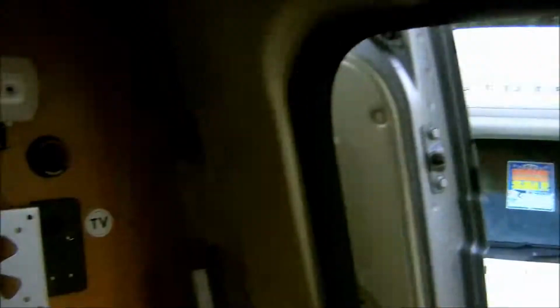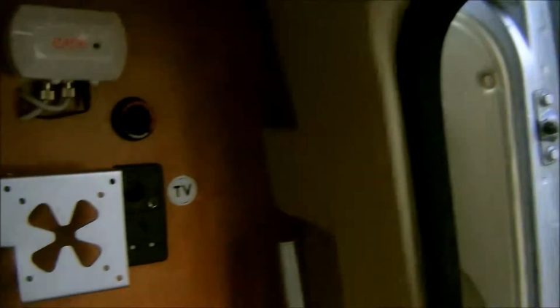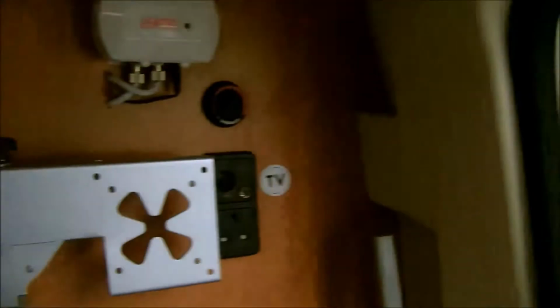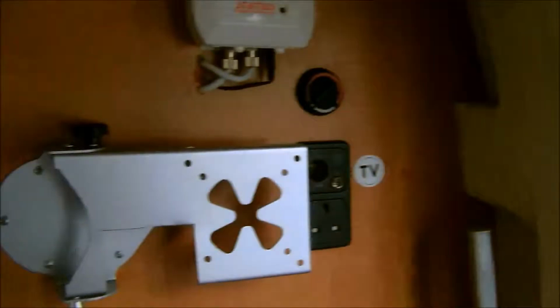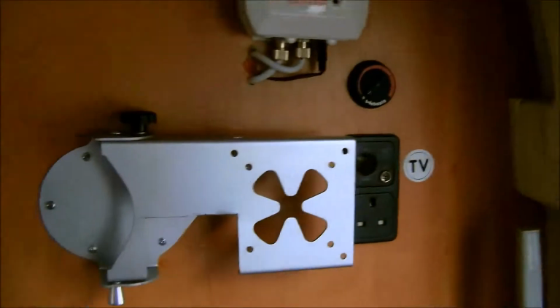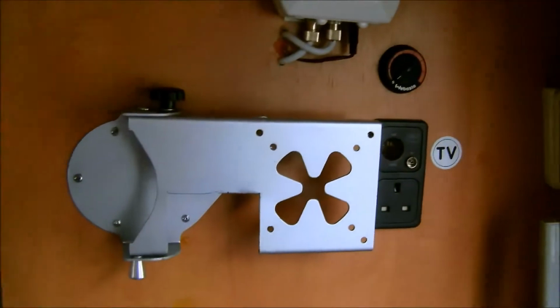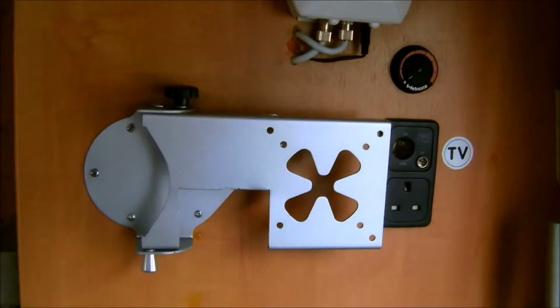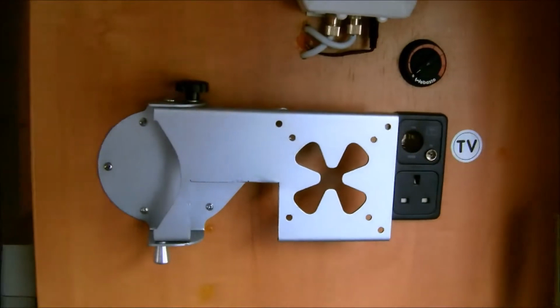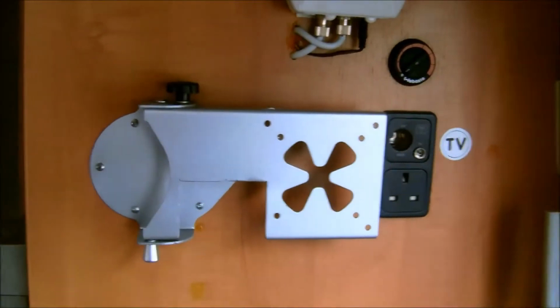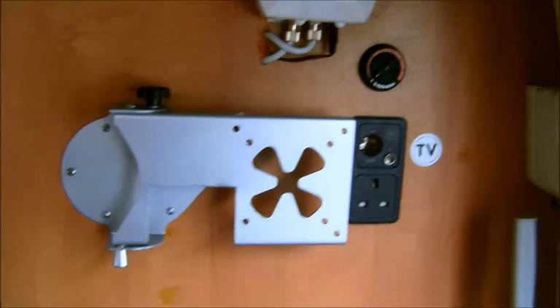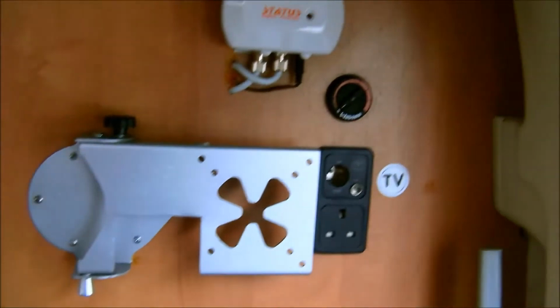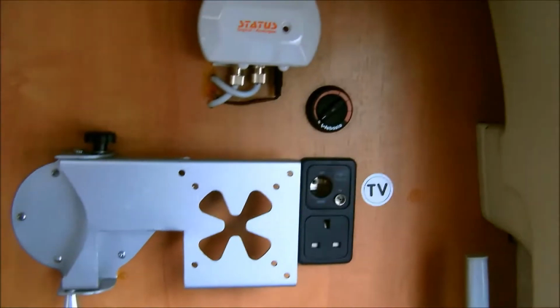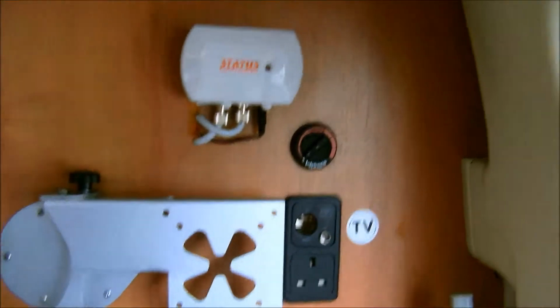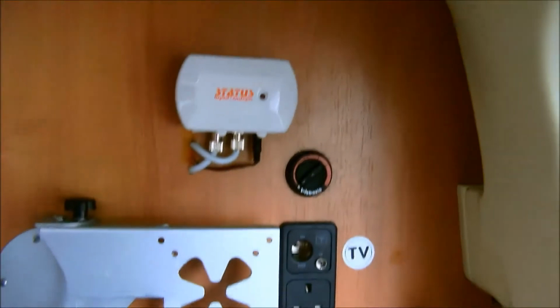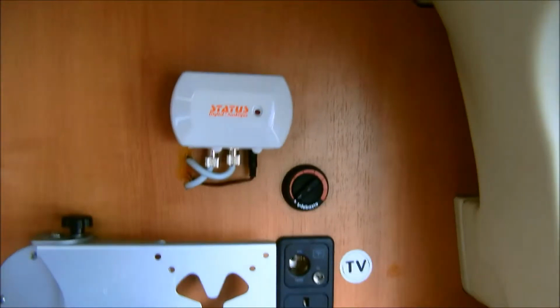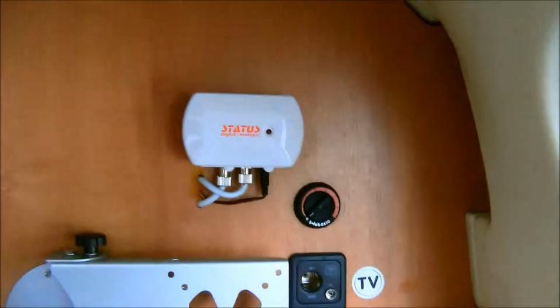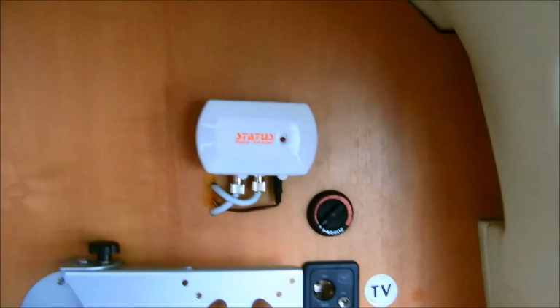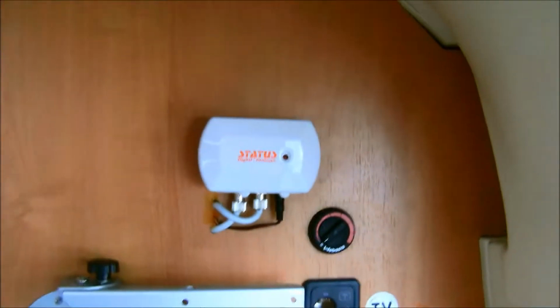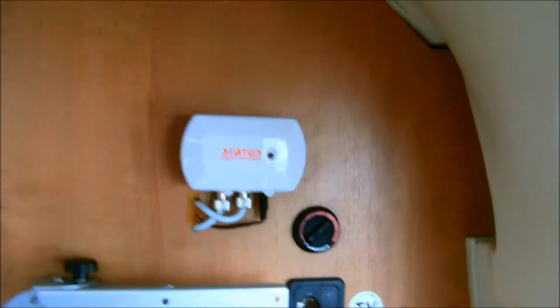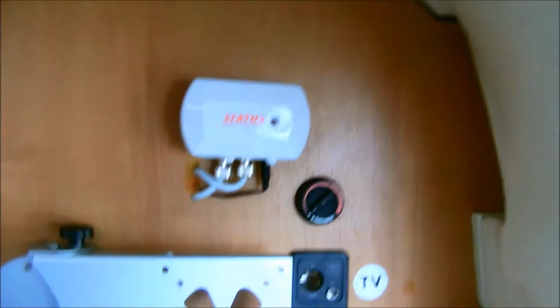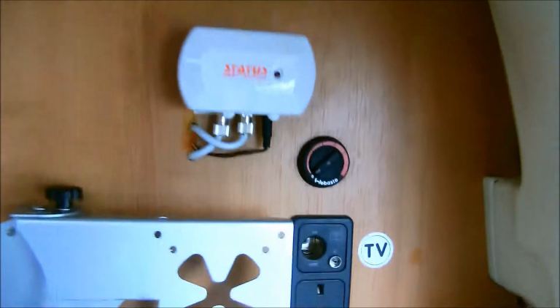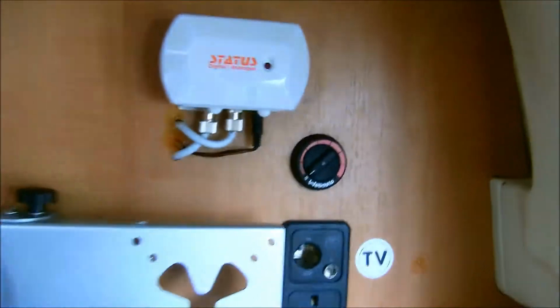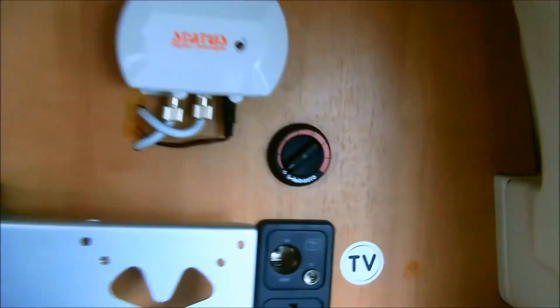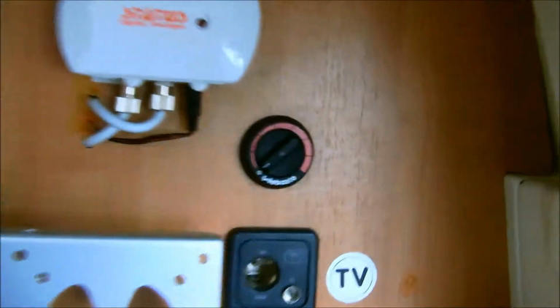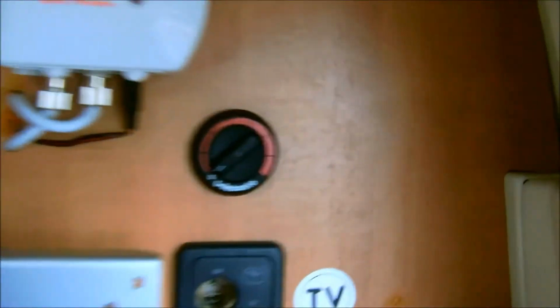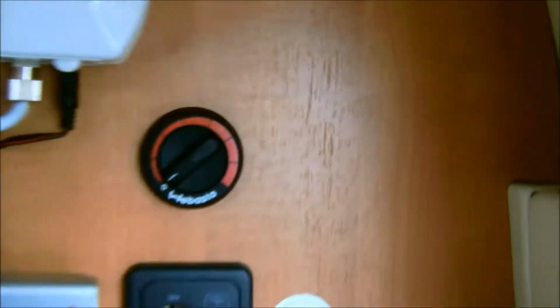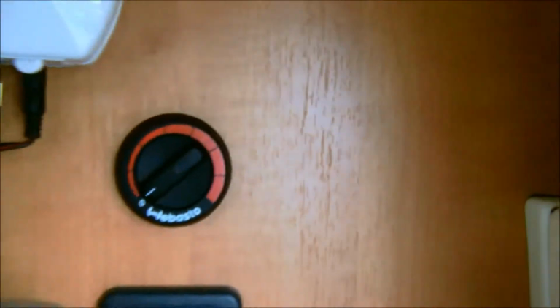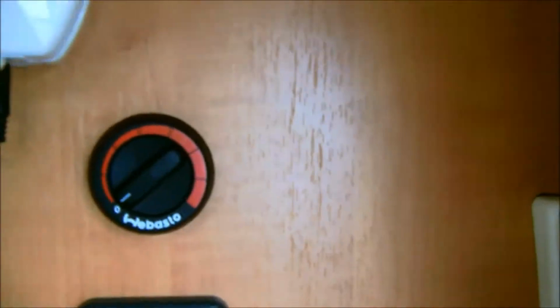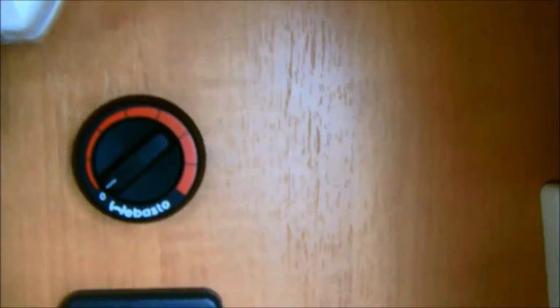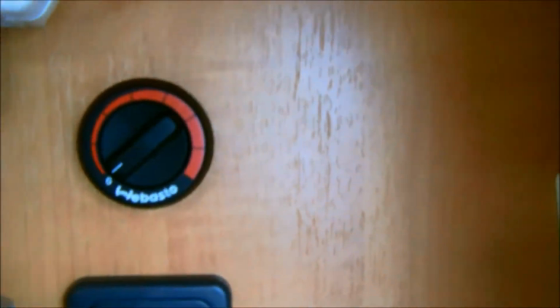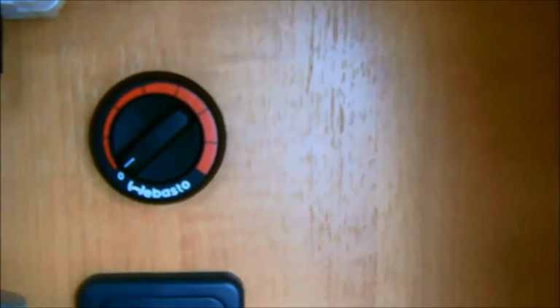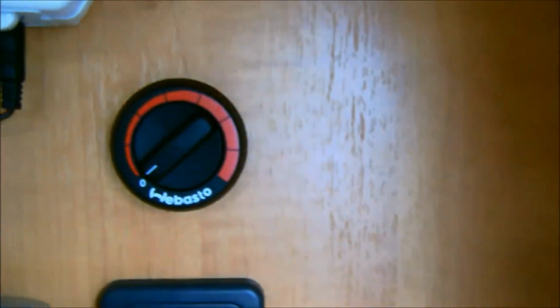There's a bracket for a television, along with a status digital aerial and the Webasto heating system.